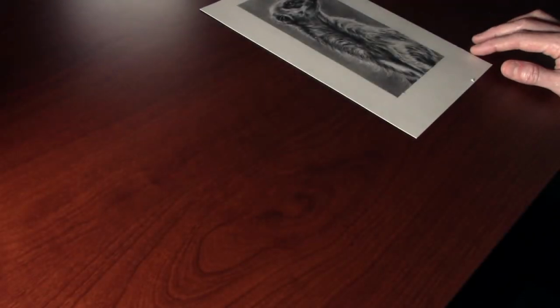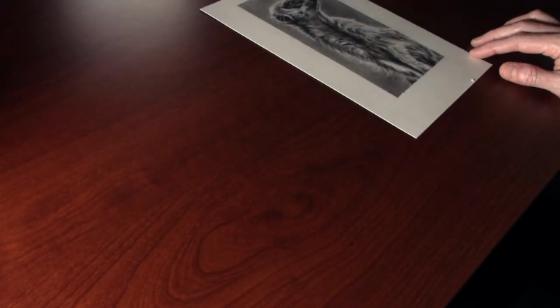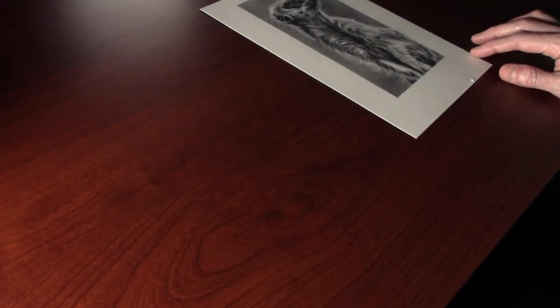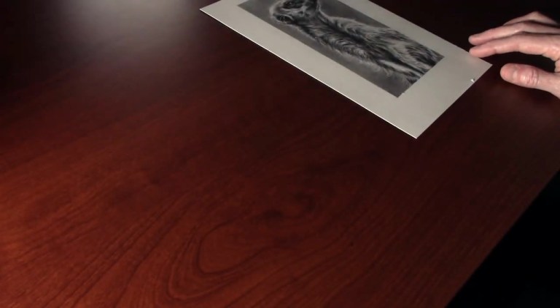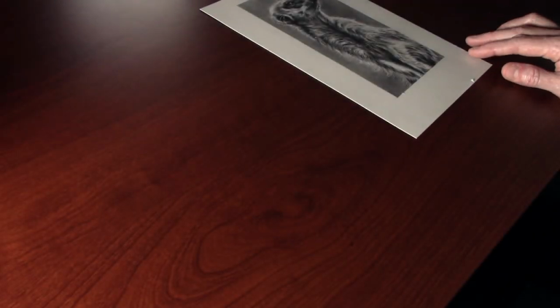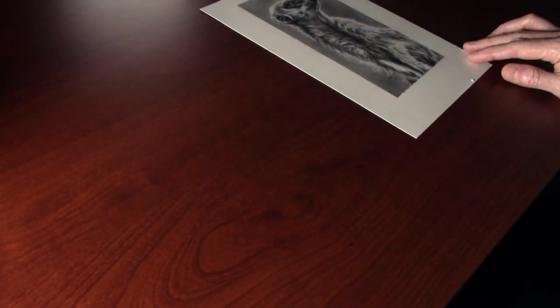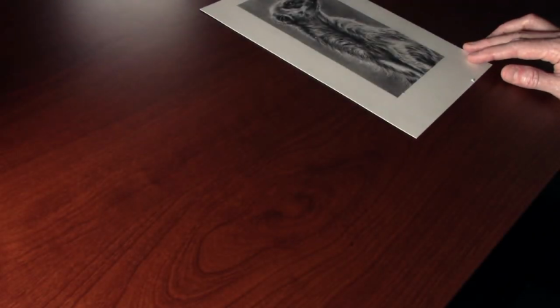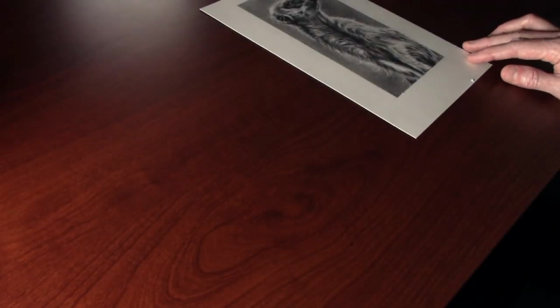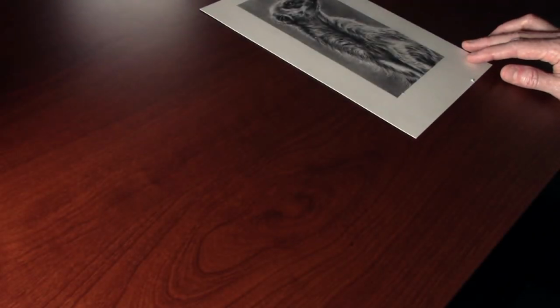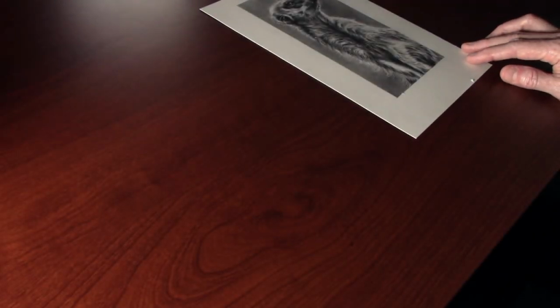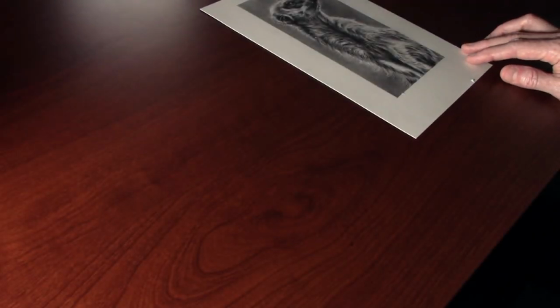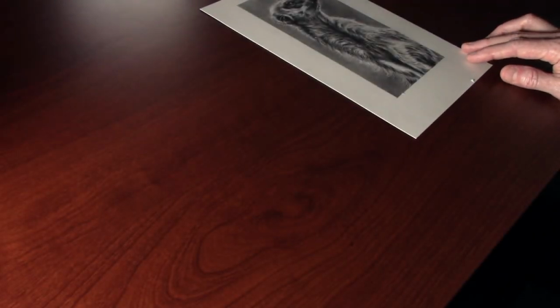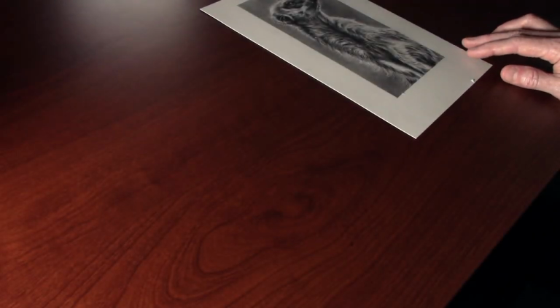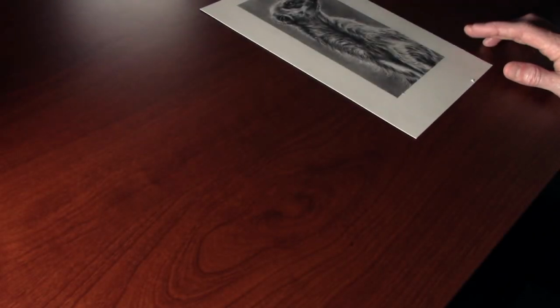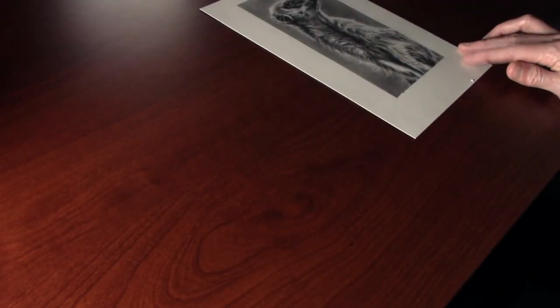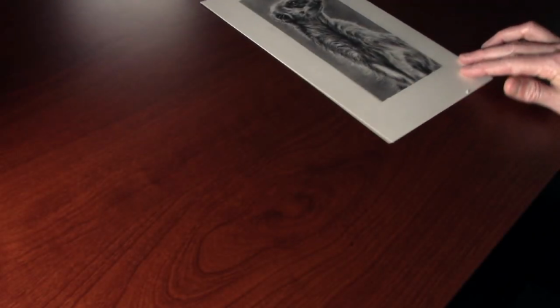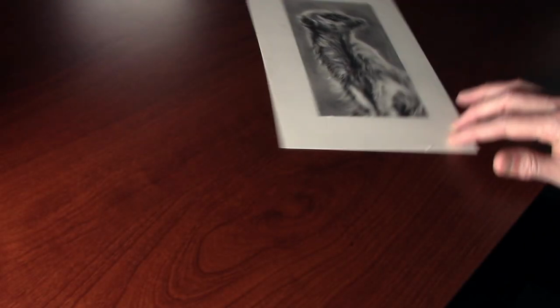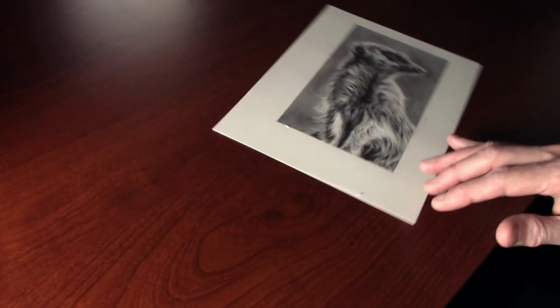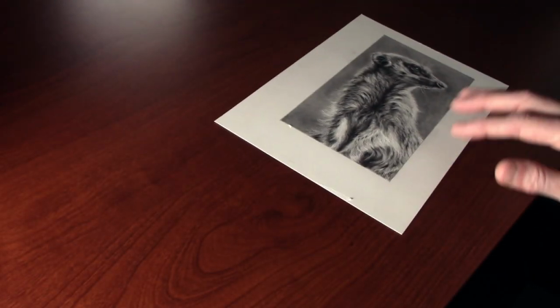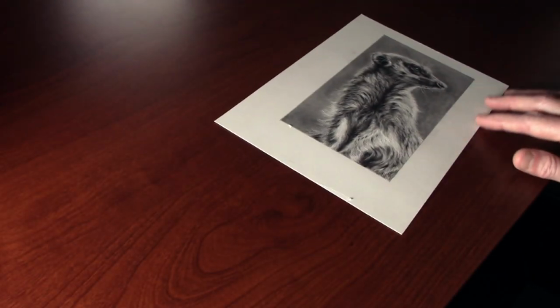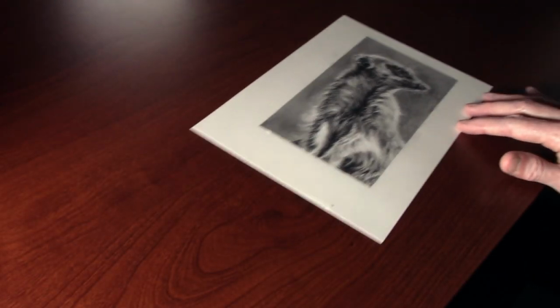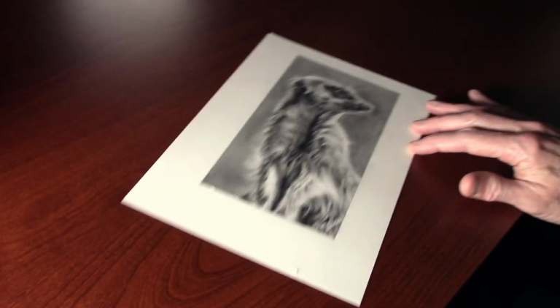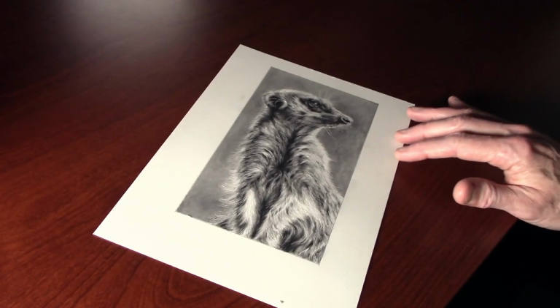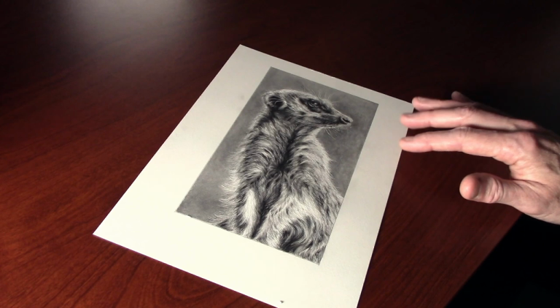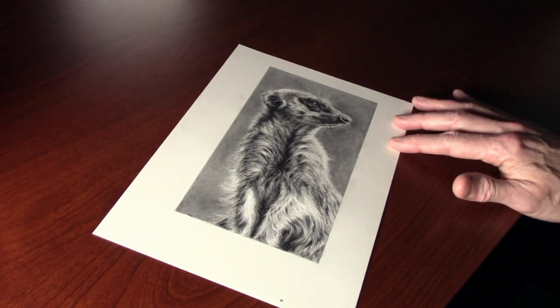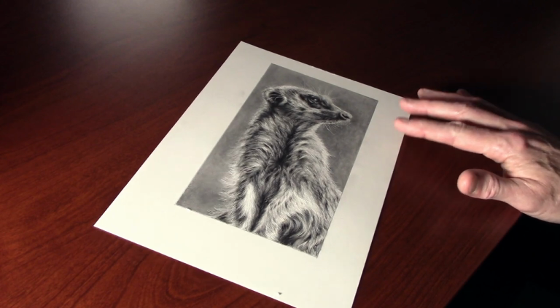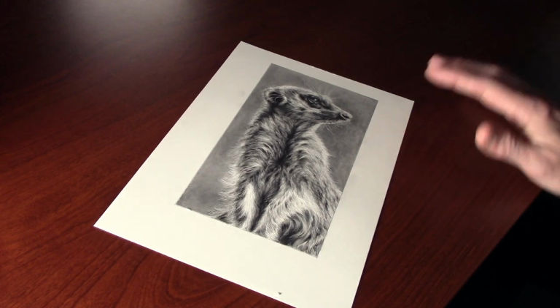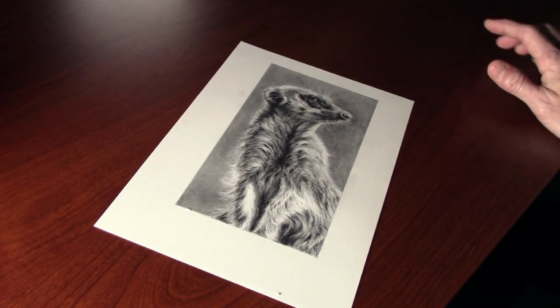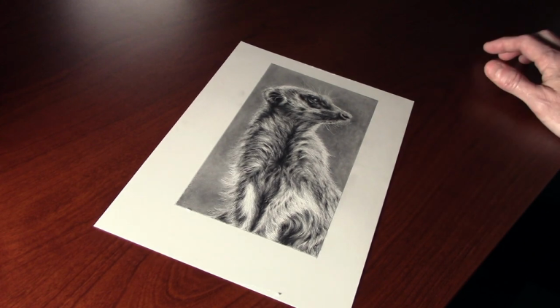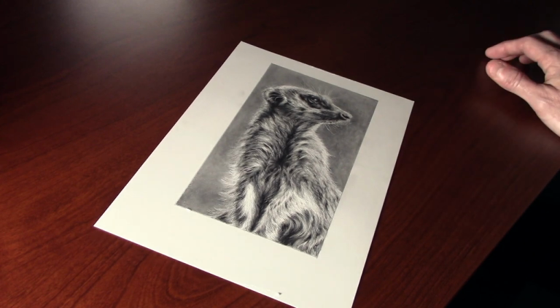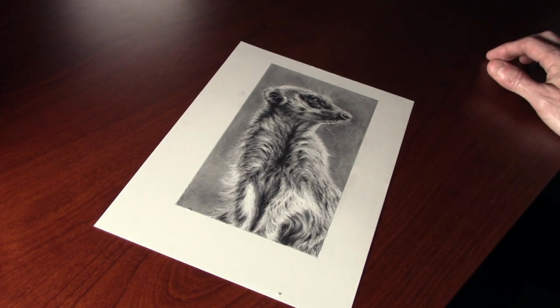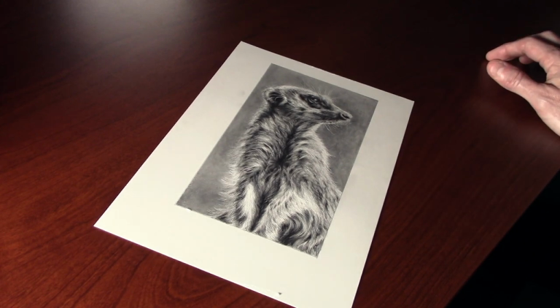Hello, and in this episode of Drawing the Meerkat, we're going to progress through and get to the finish stage.